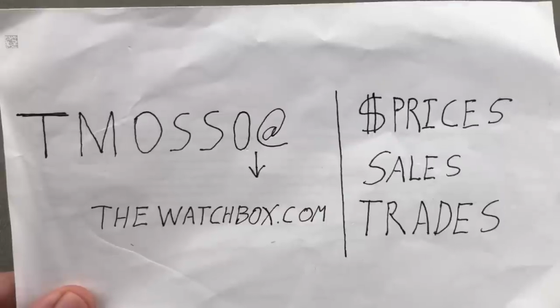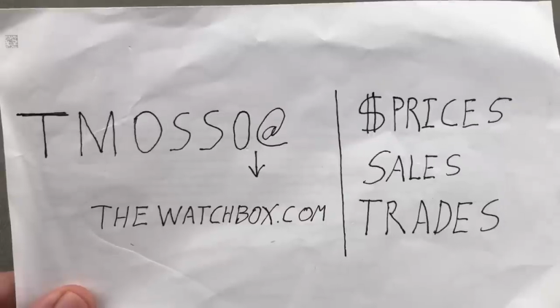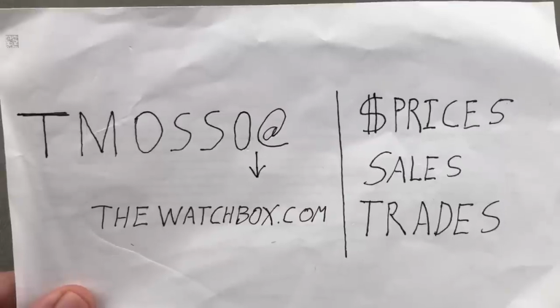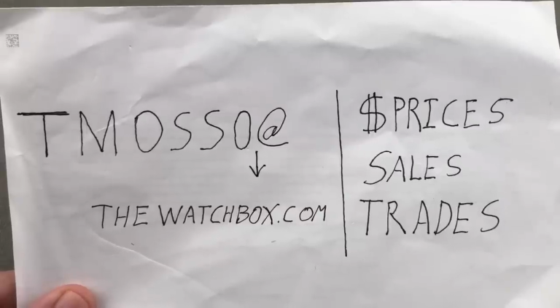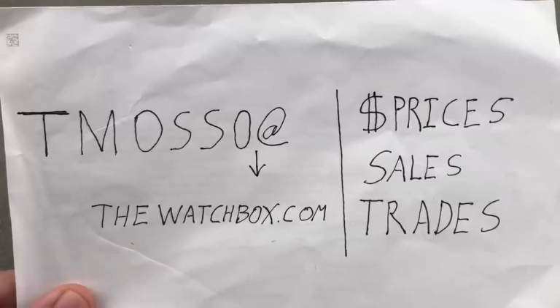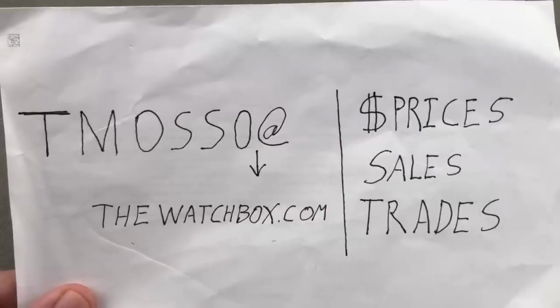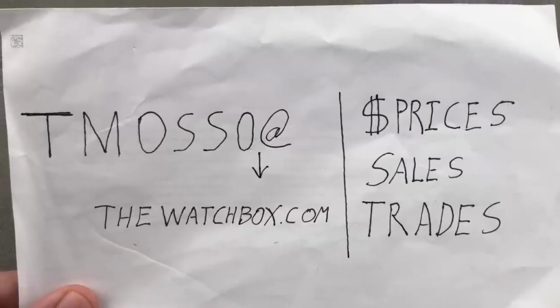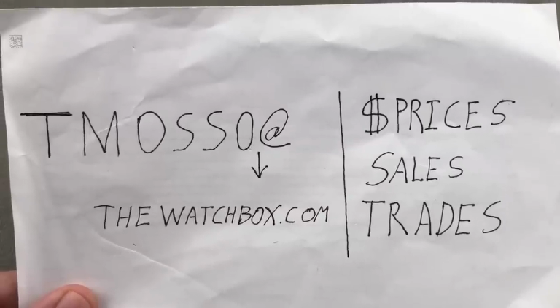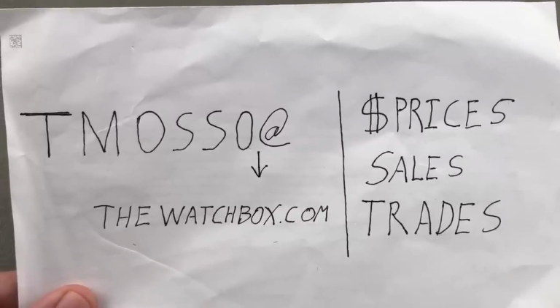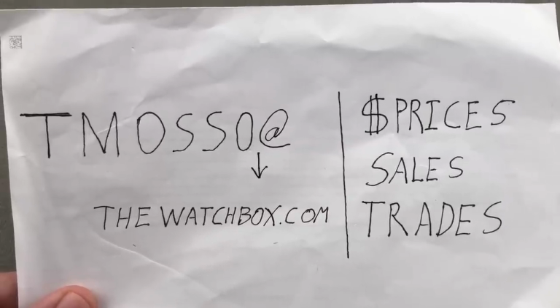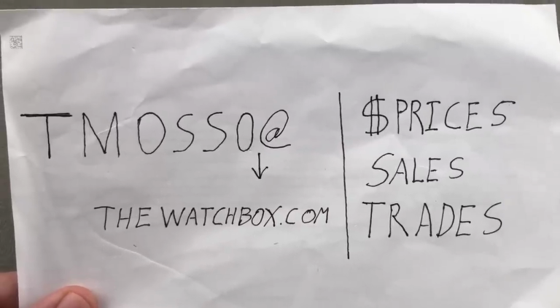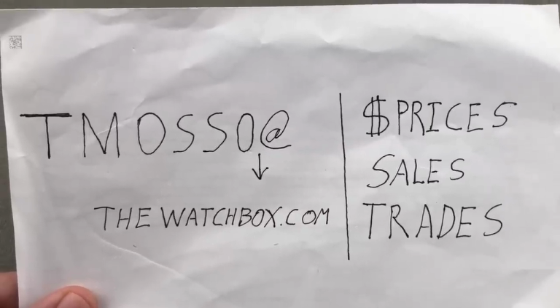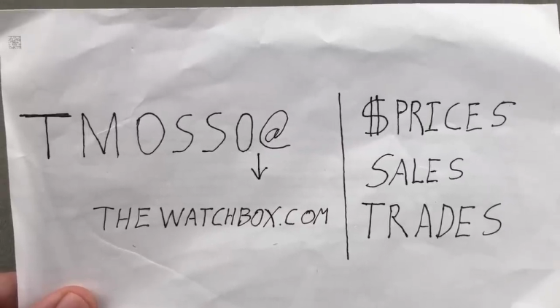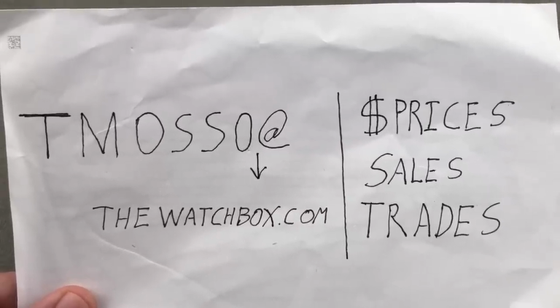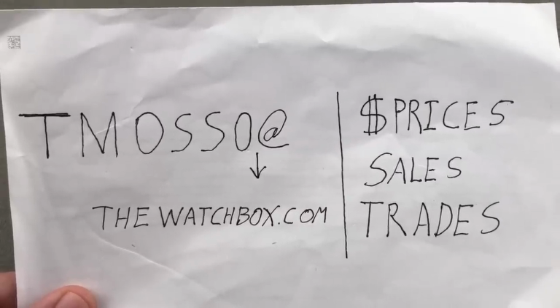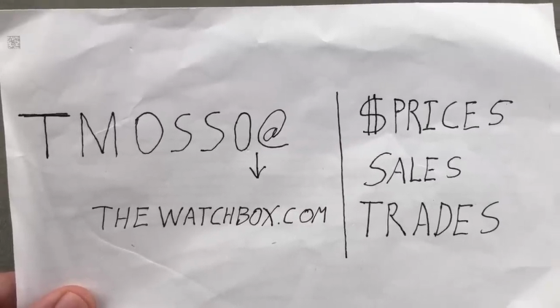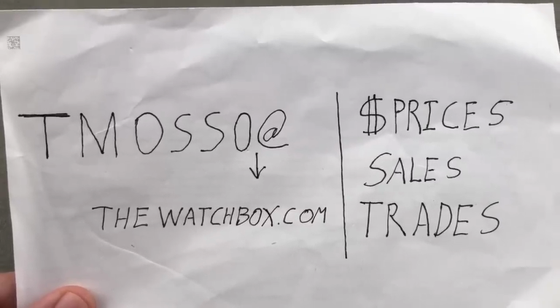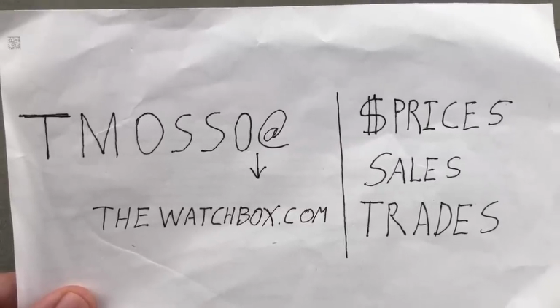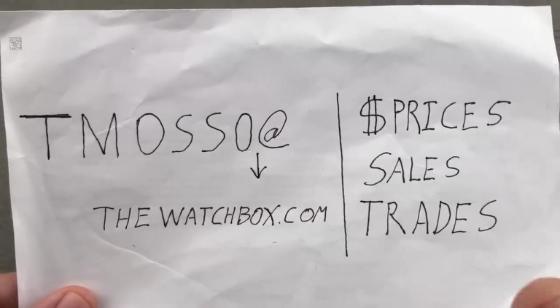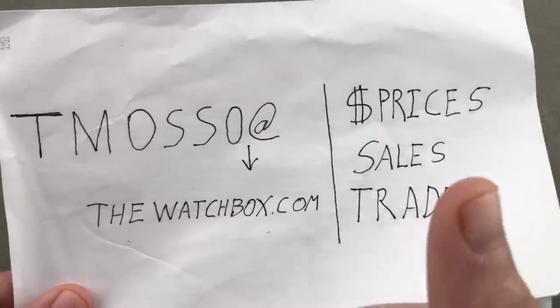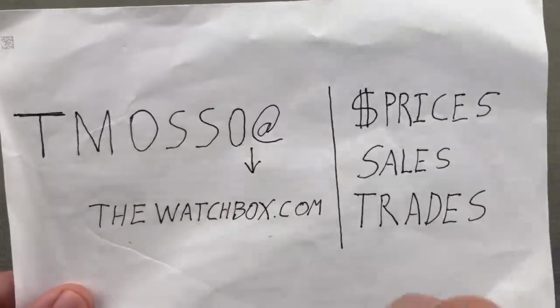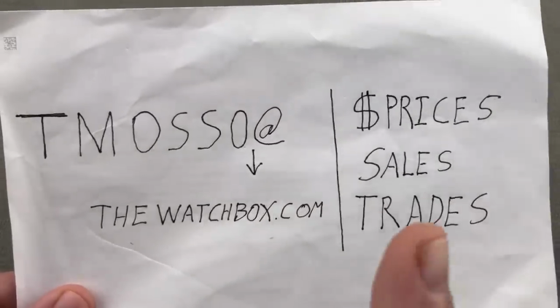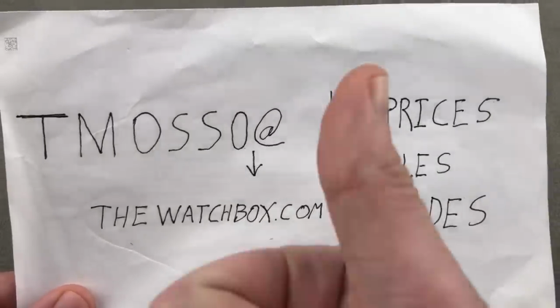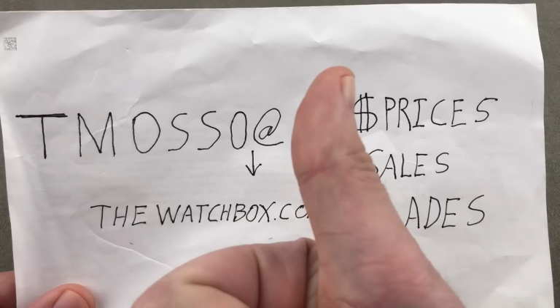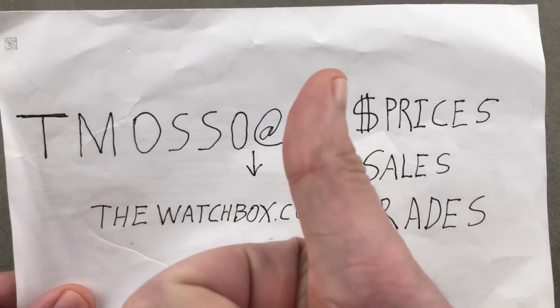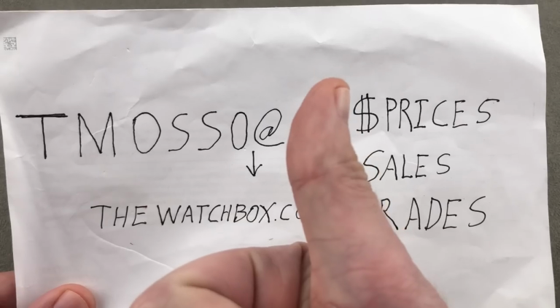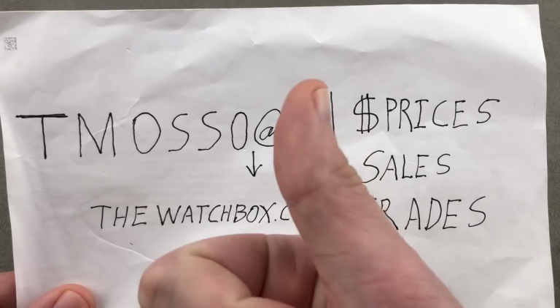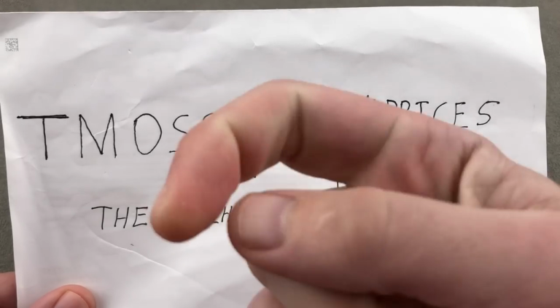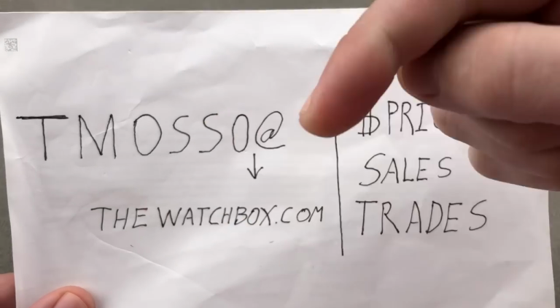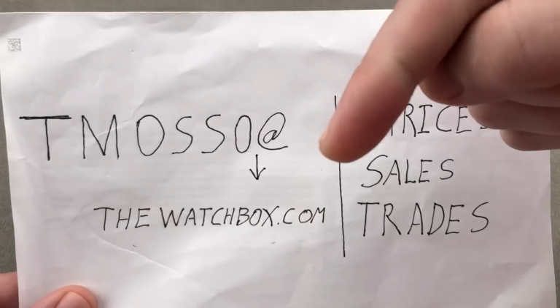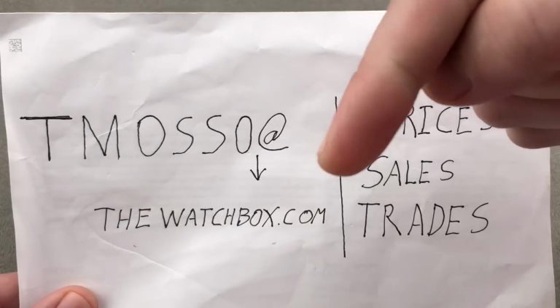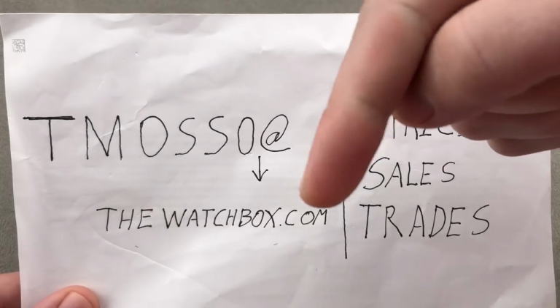Hi, I'm Tim. Welcome to WatchBox, and thanks for logging on. Once again, everything you see here is for sale.